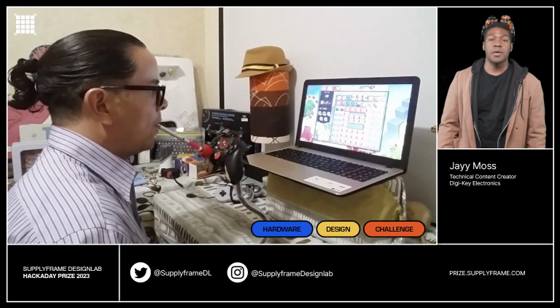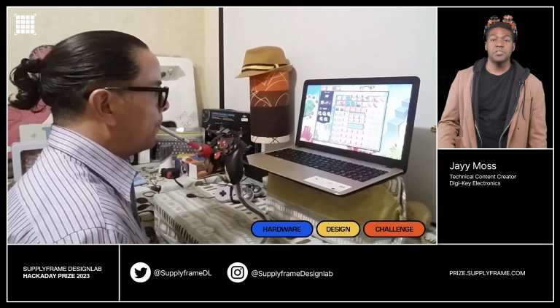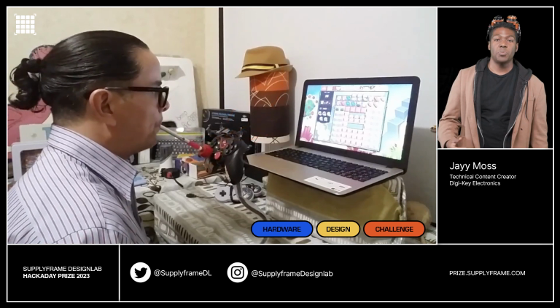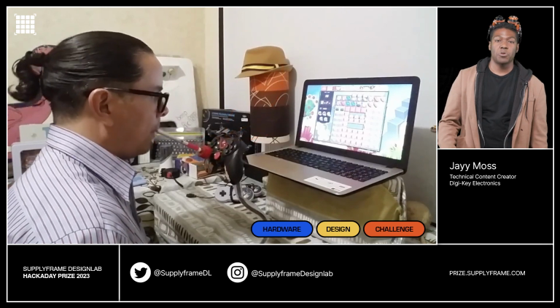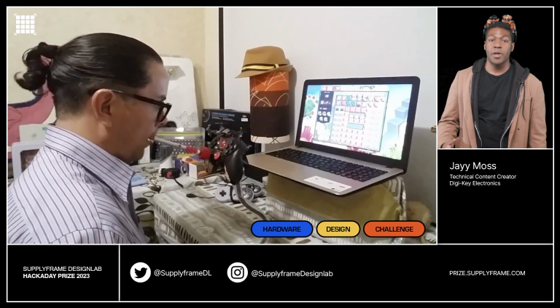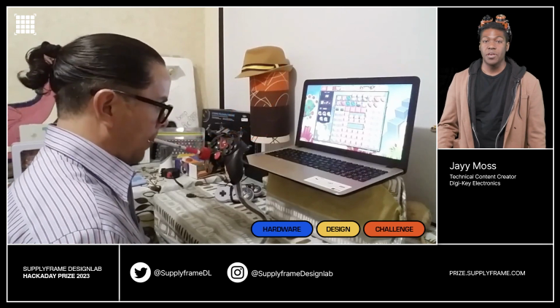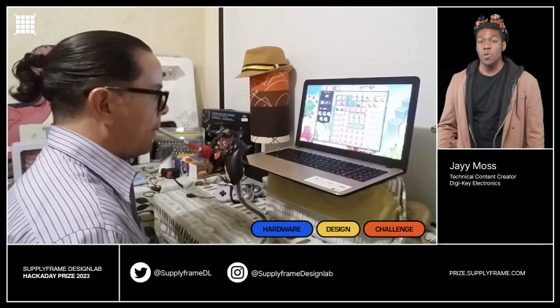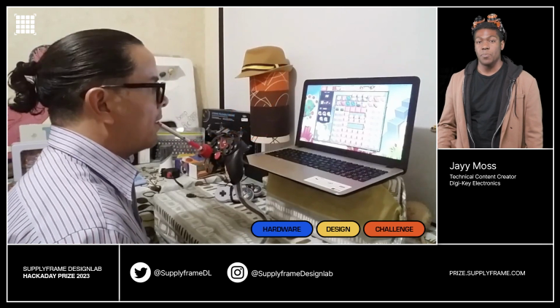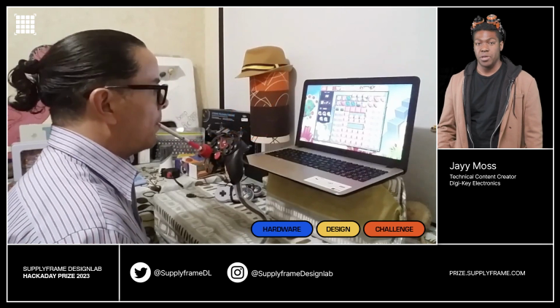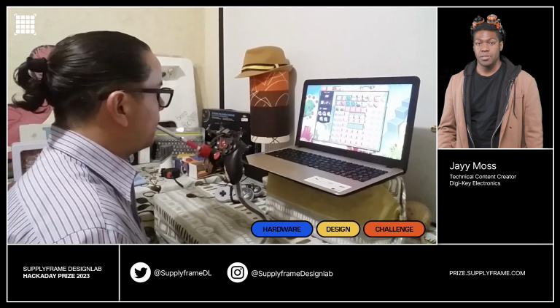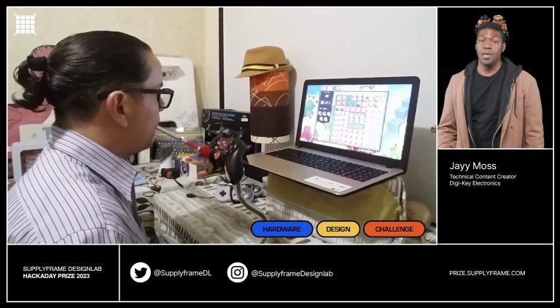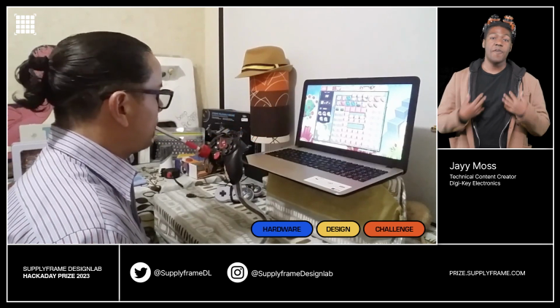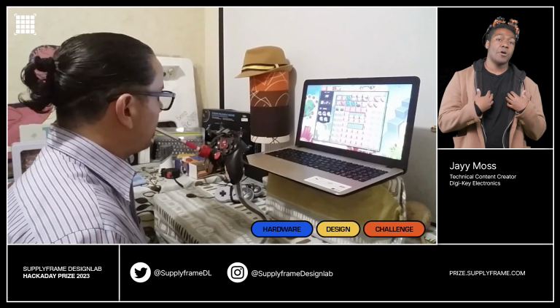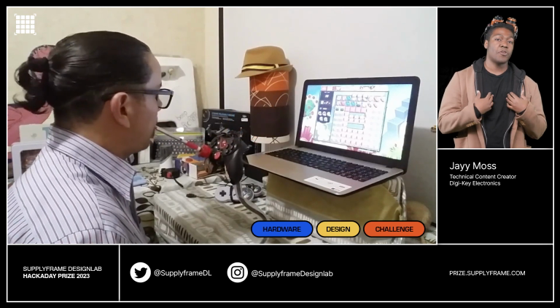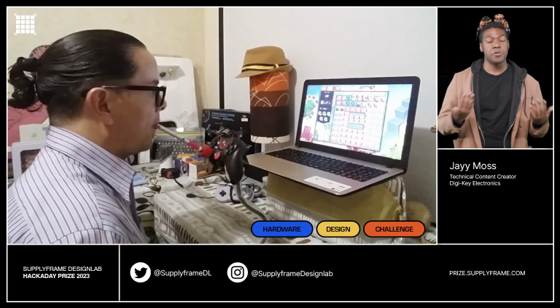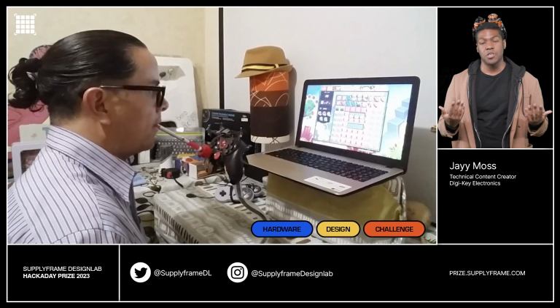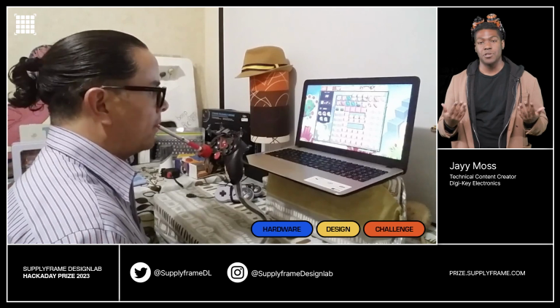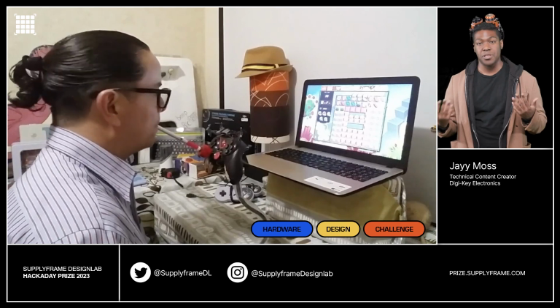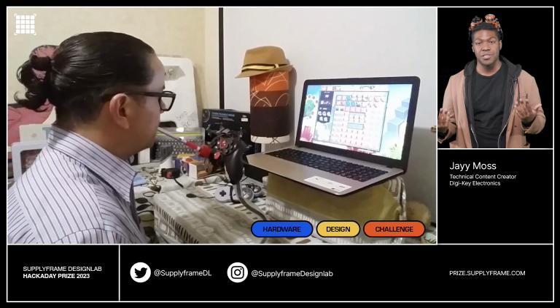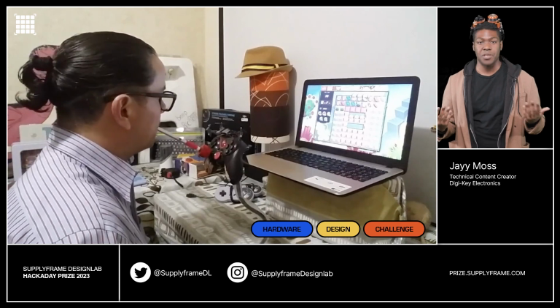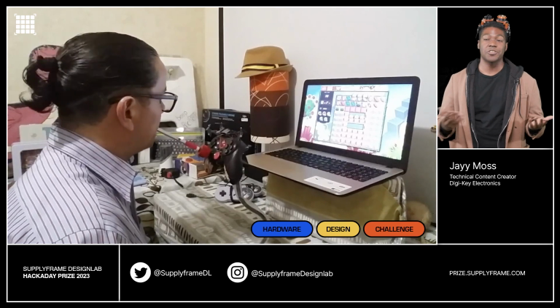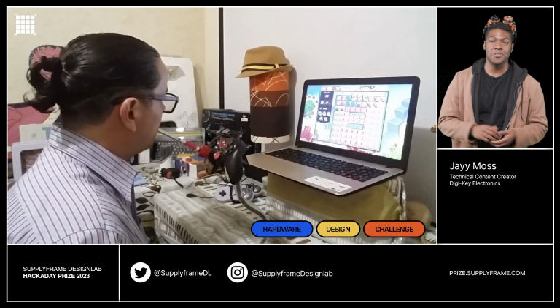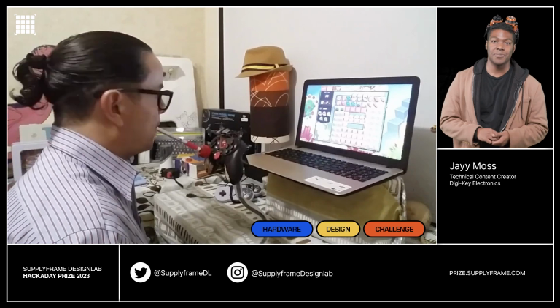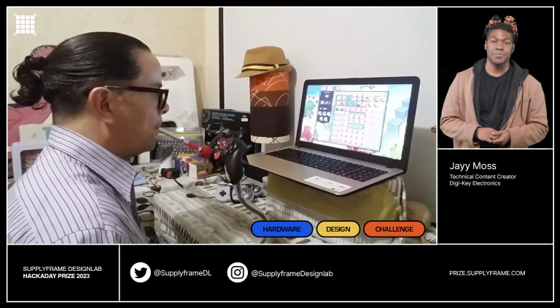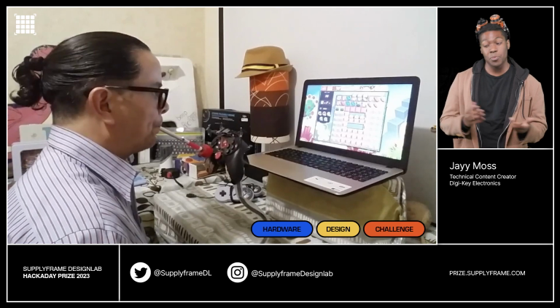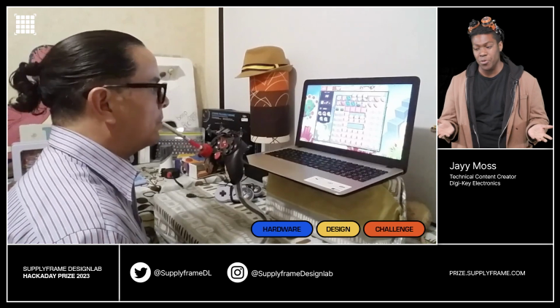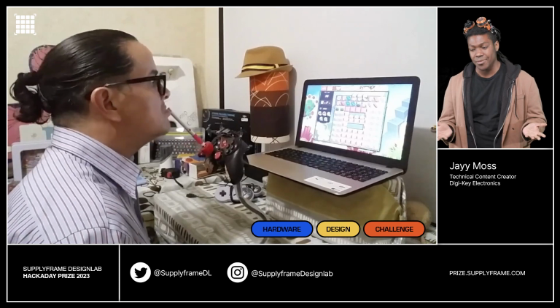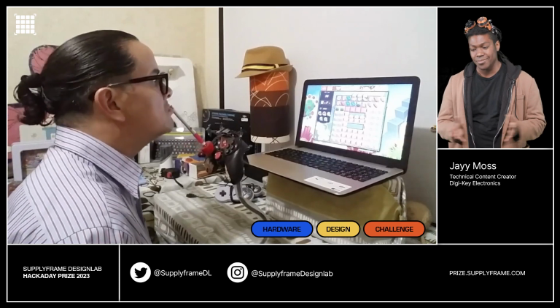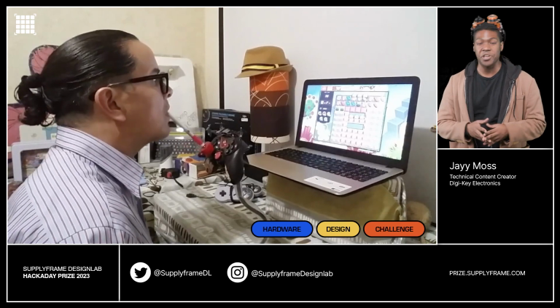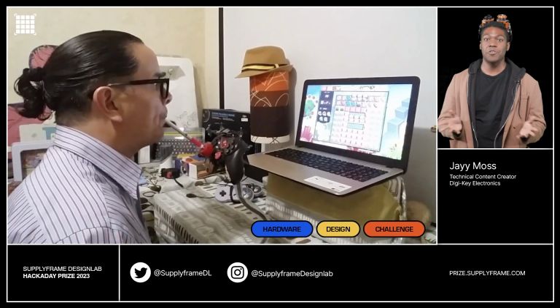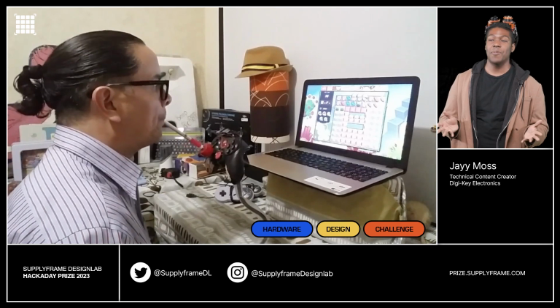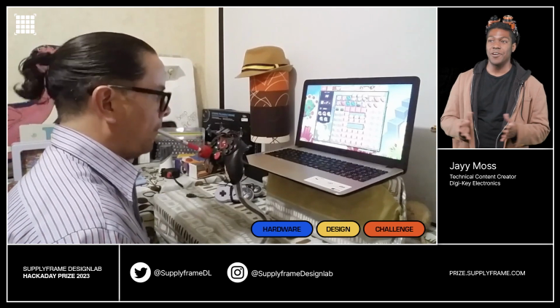It's easy to build with readily available components, and I, for one, look forward to seeing someone use this to beat Dark Souls, or Bloodborne, or any Souls game at all.